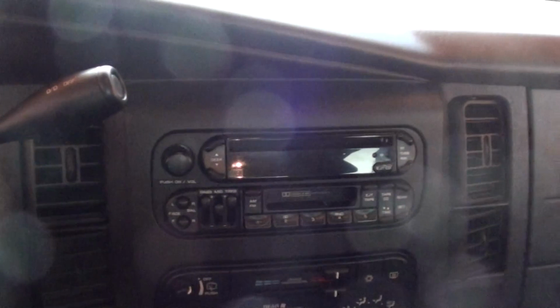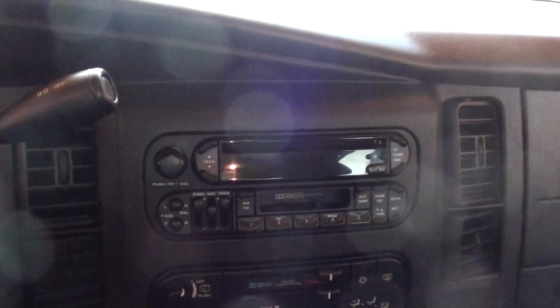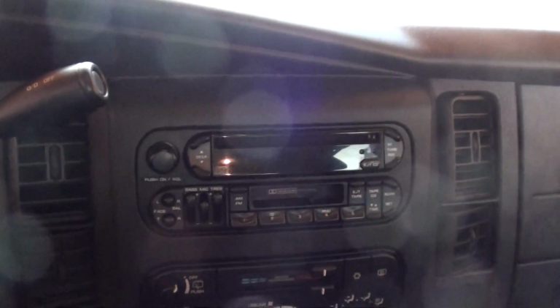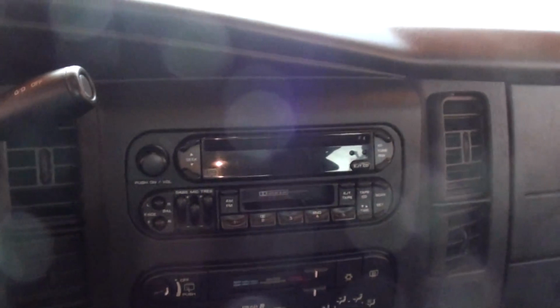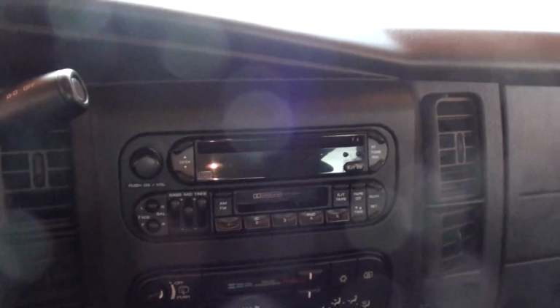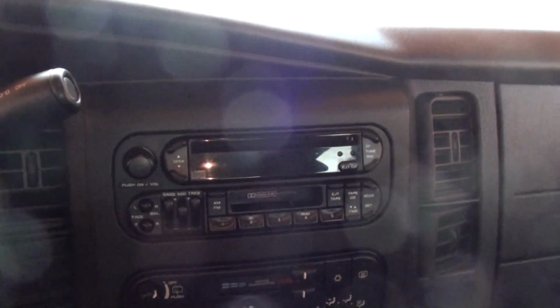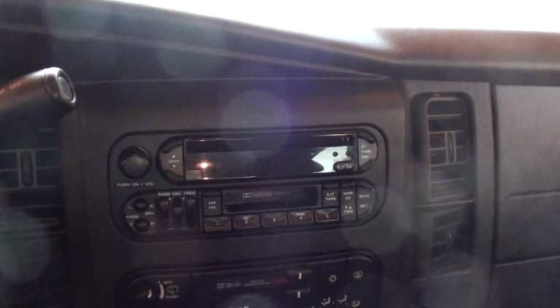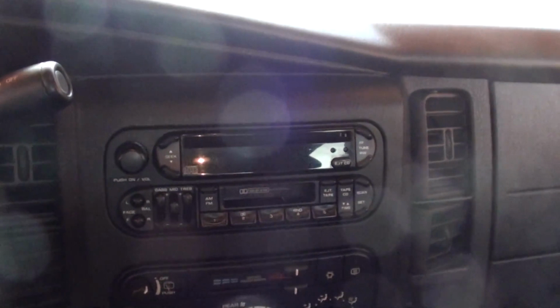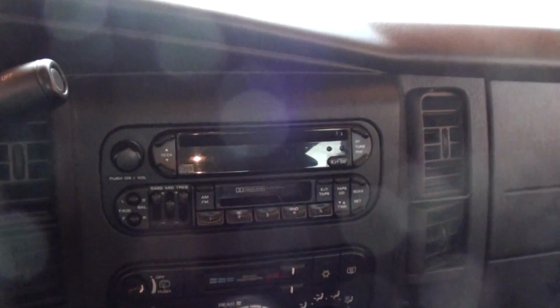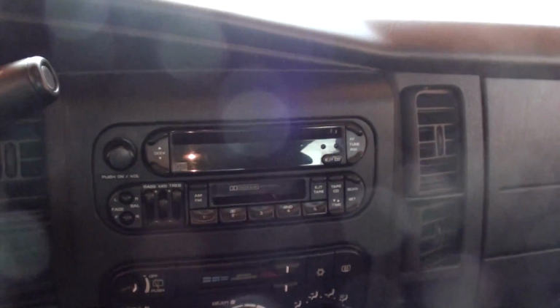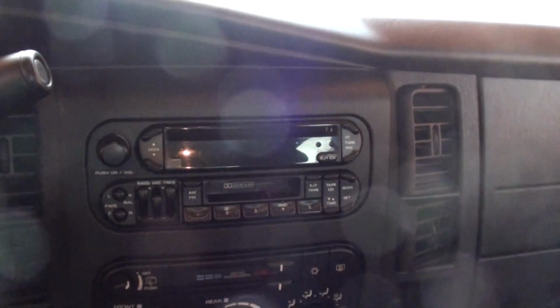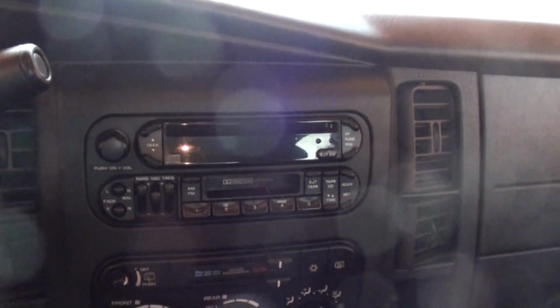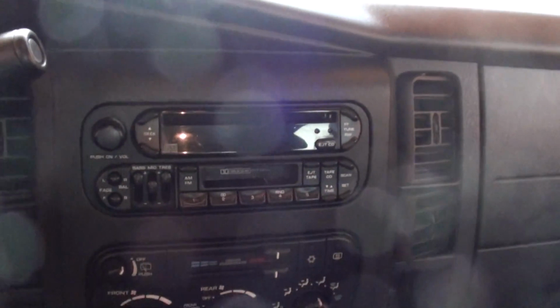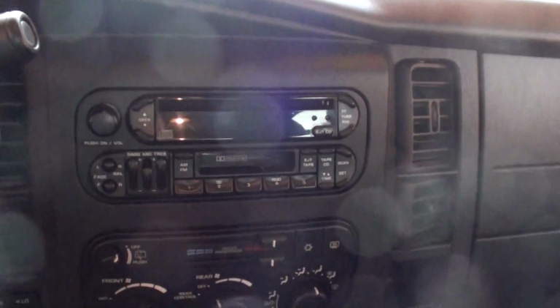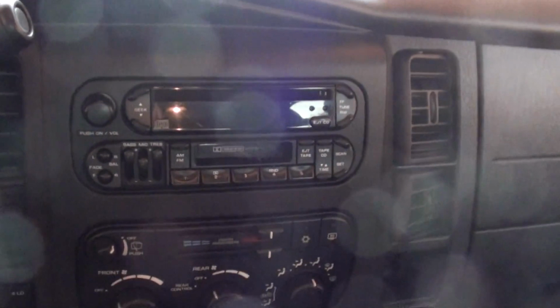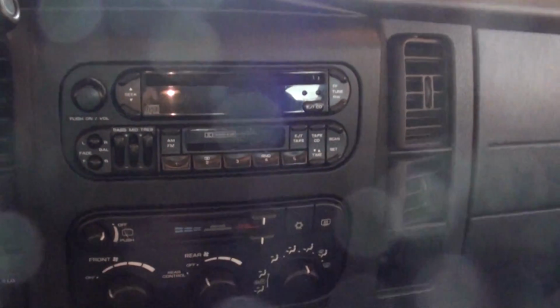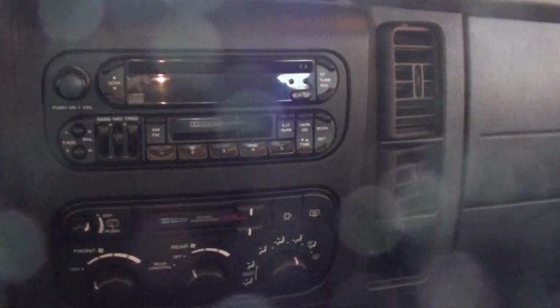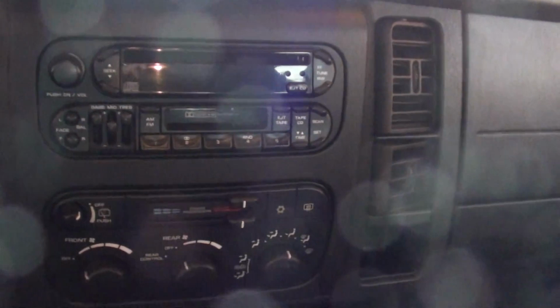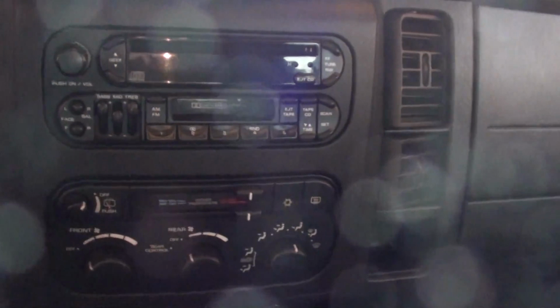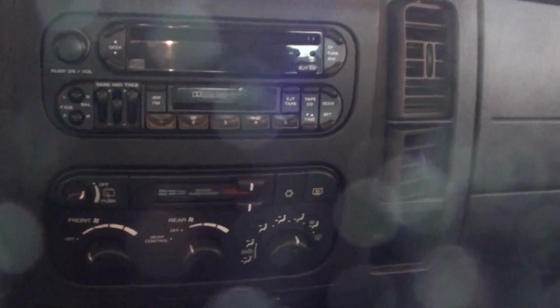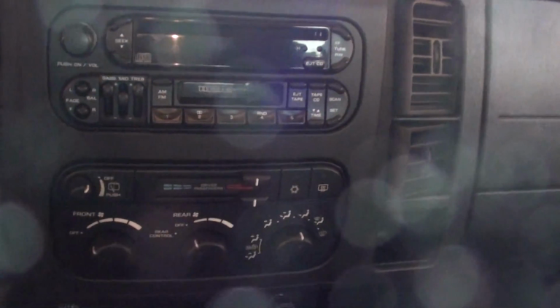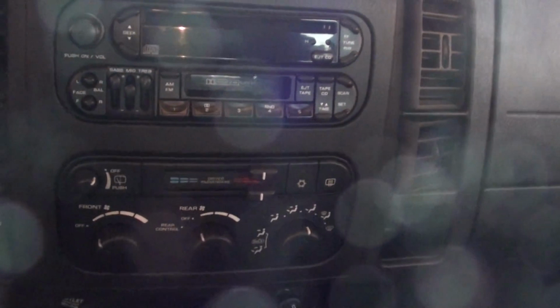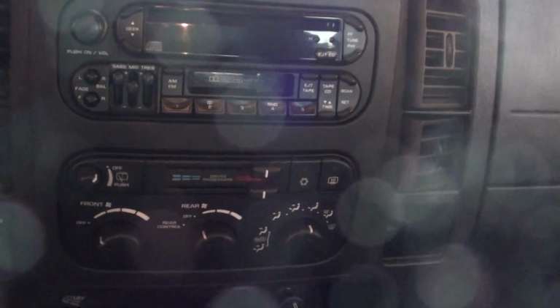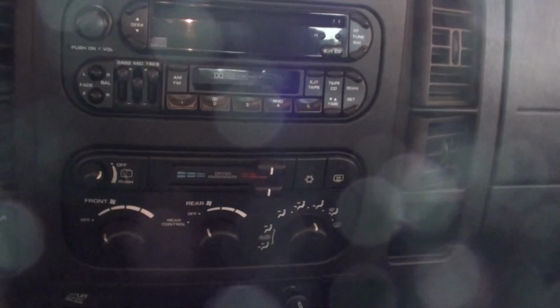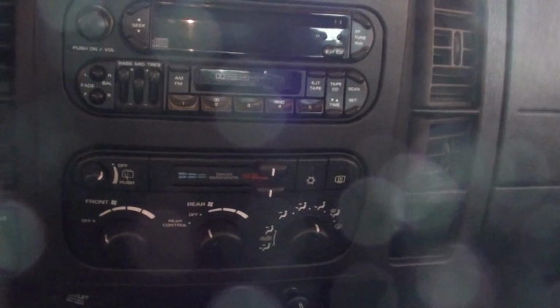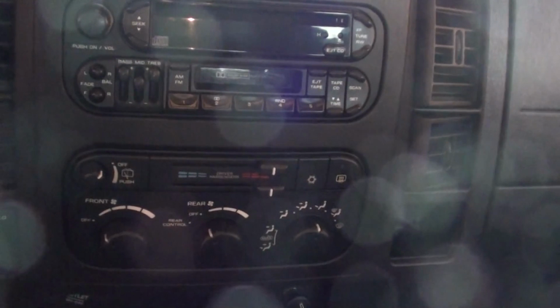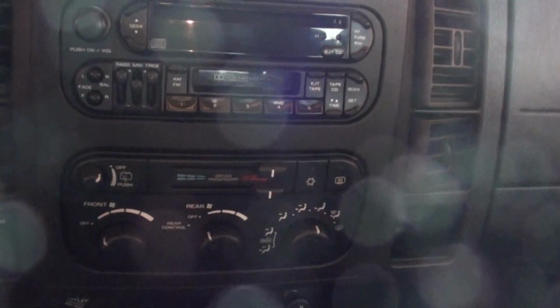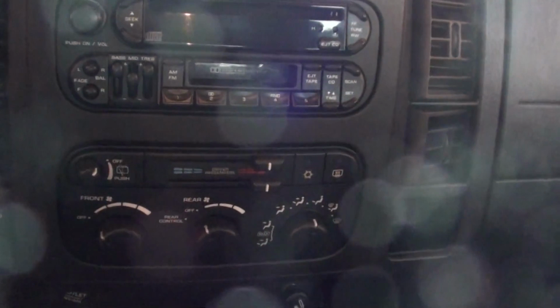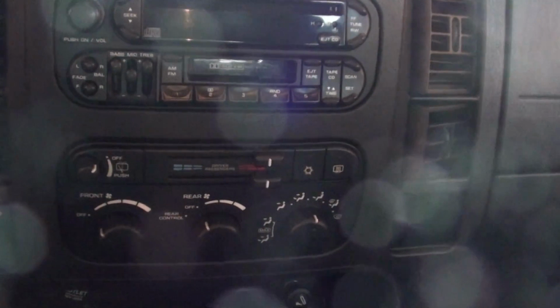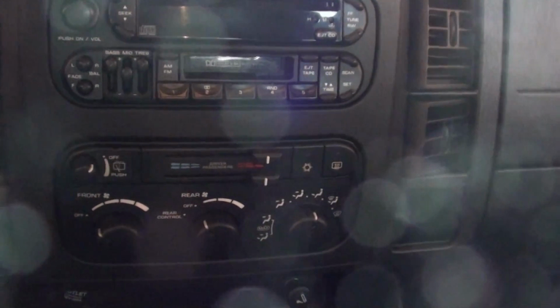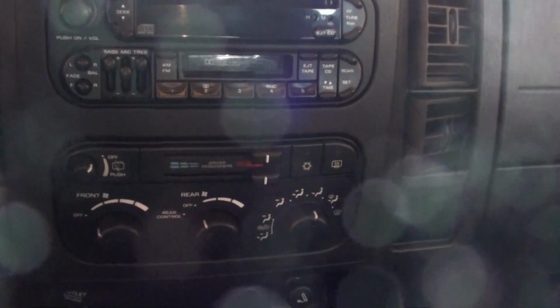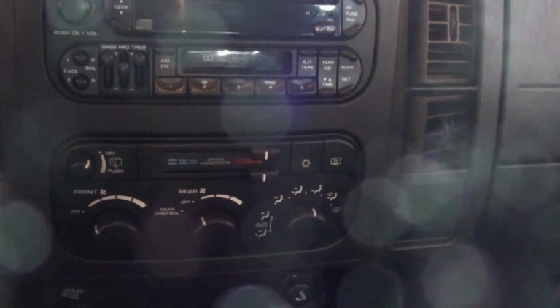It also features an AM FM CD player, tape deck, air conditioning, and dual climate control.